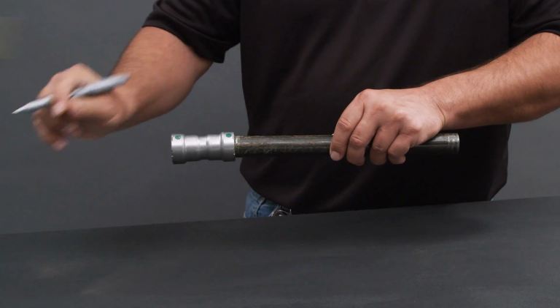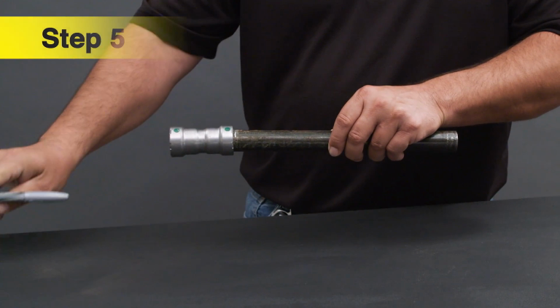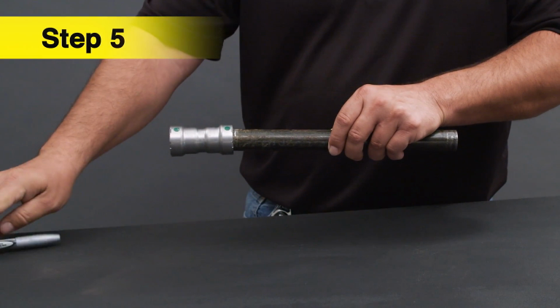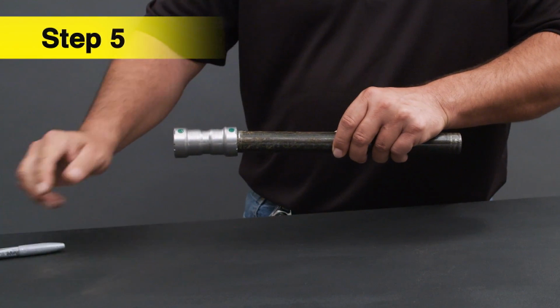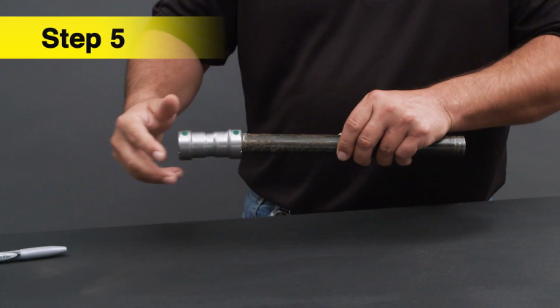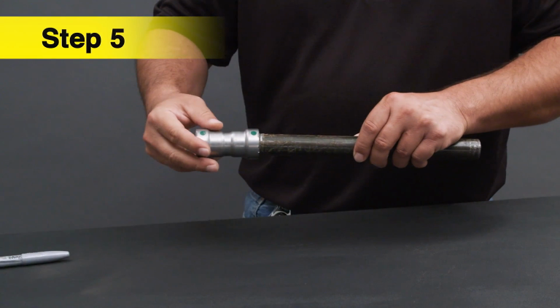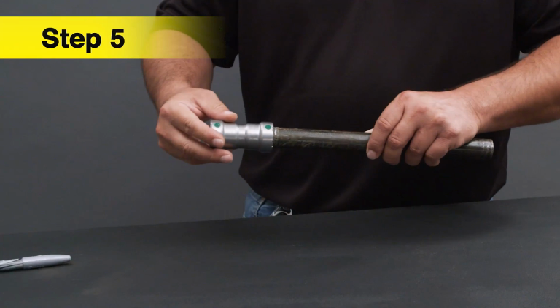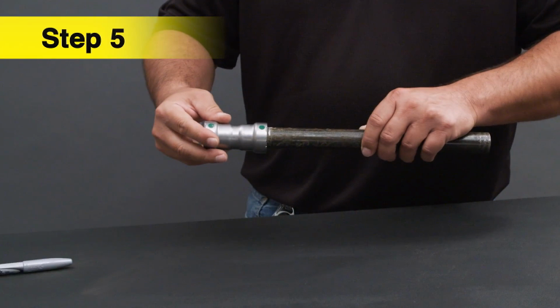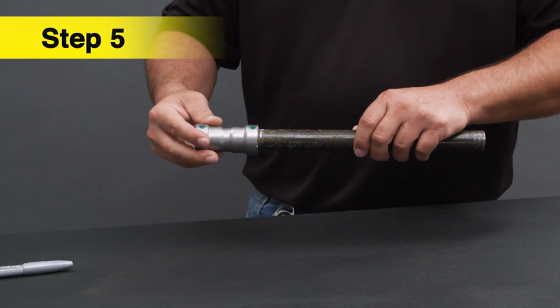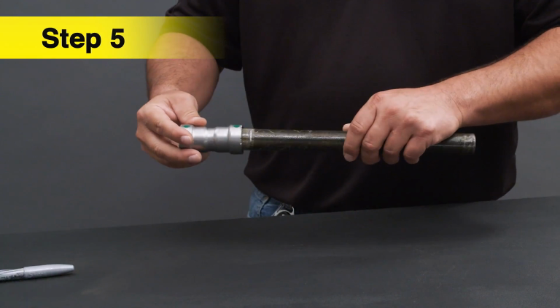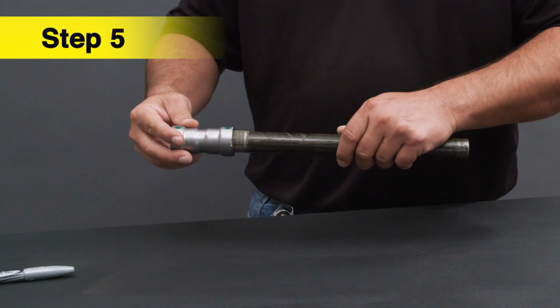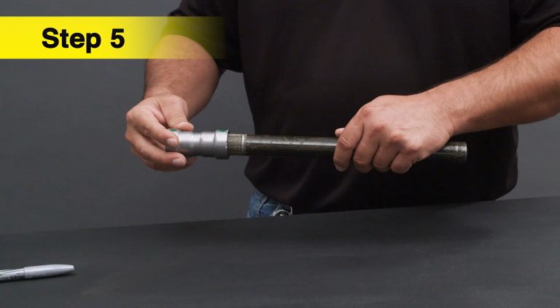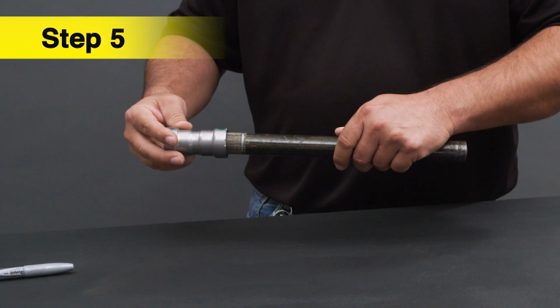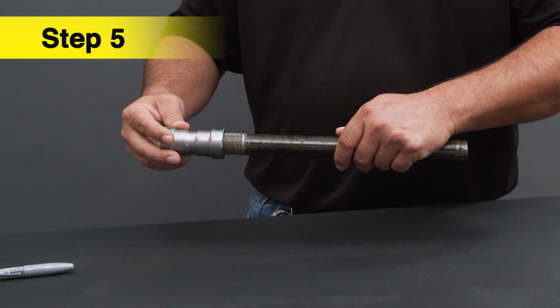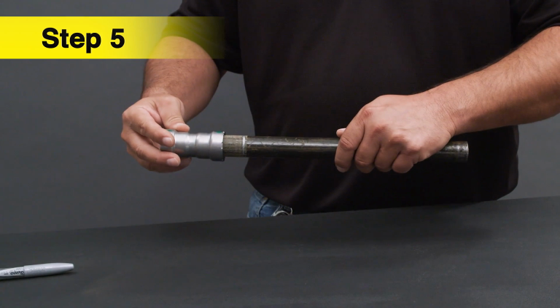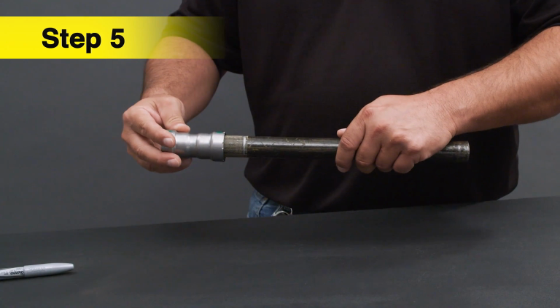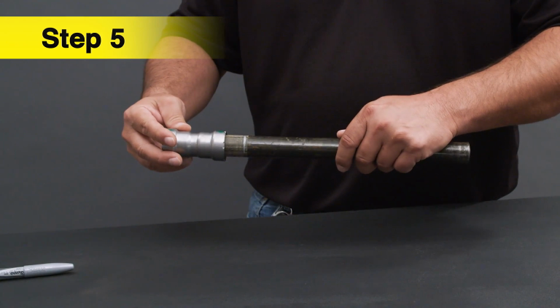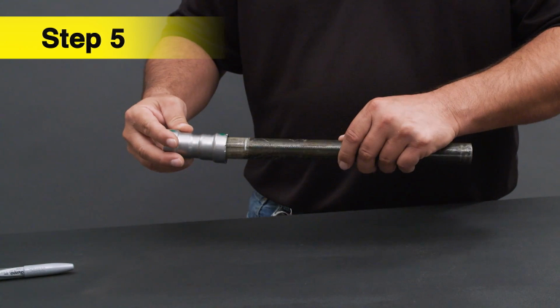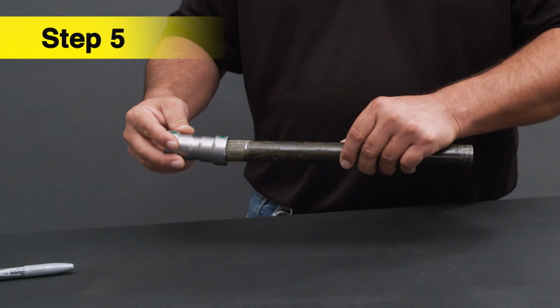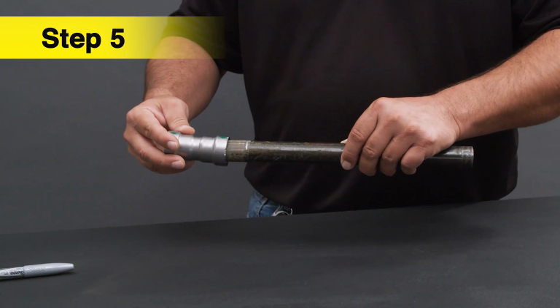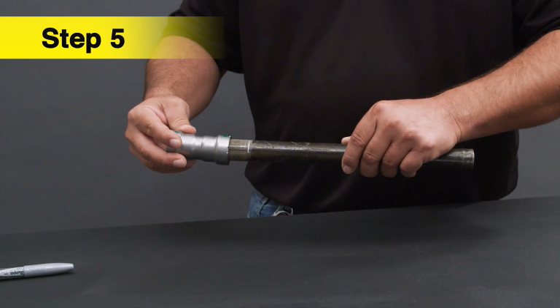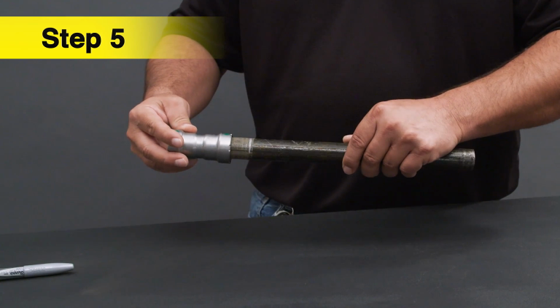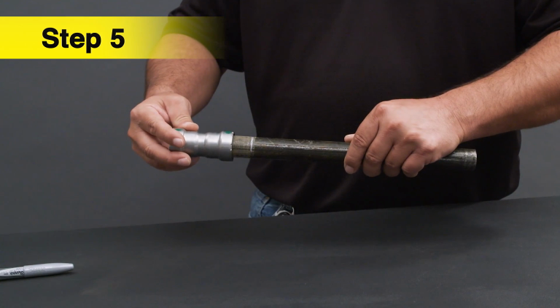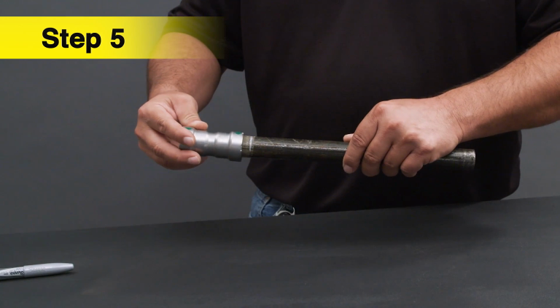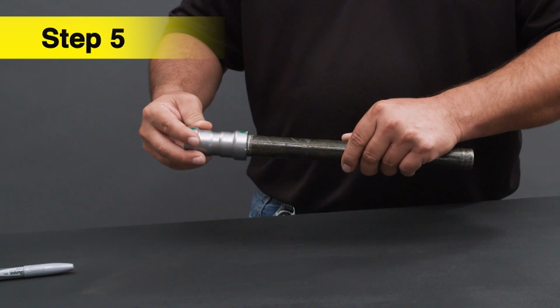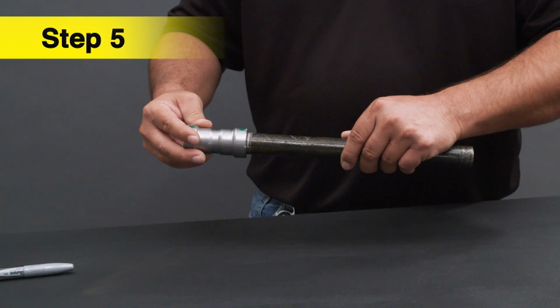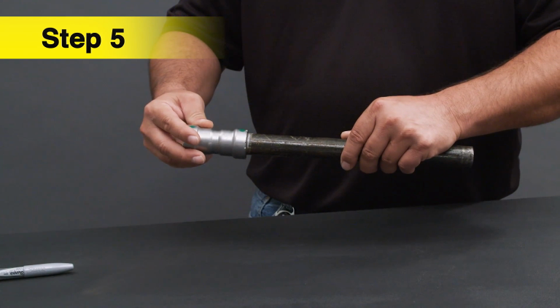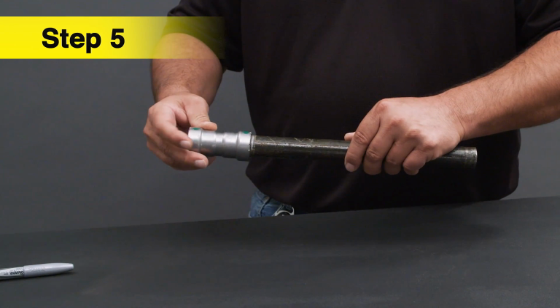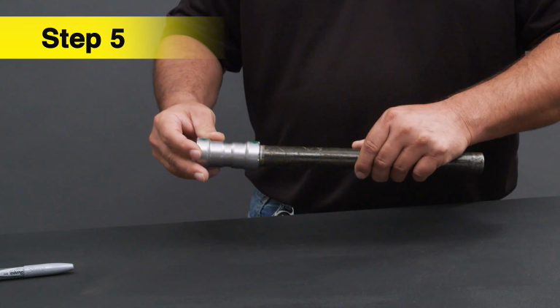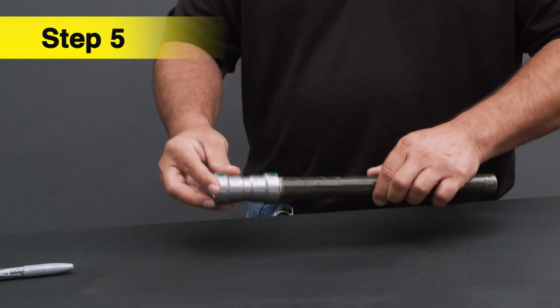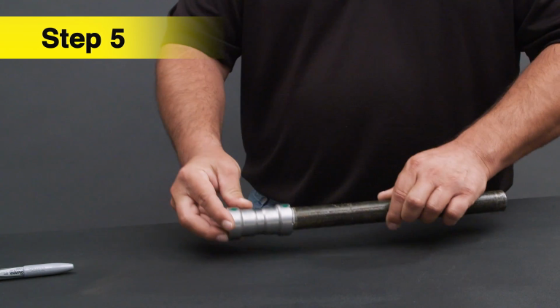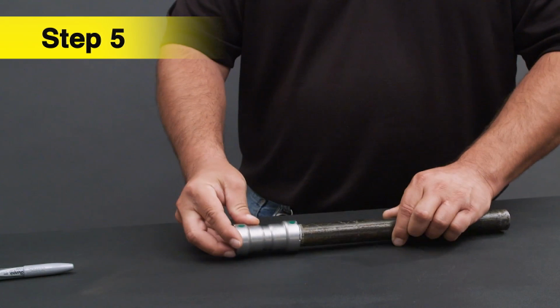Prior to pressing, make sure your mark is aligned to the fitting. Not inserting the pipe at the right depth will result in an improper seal.